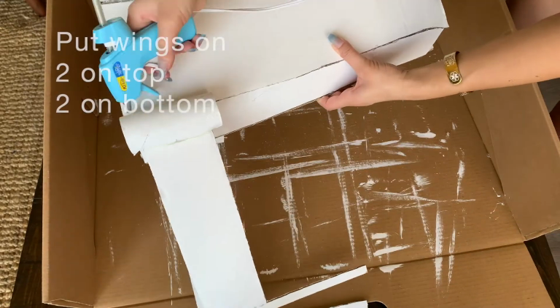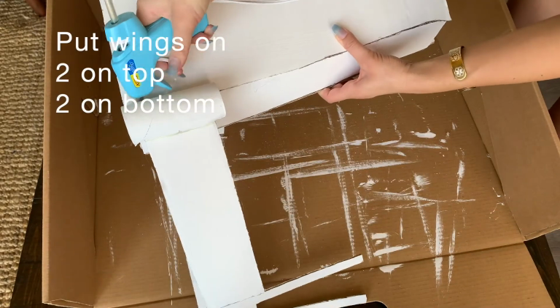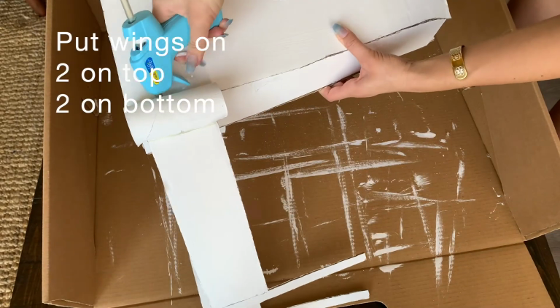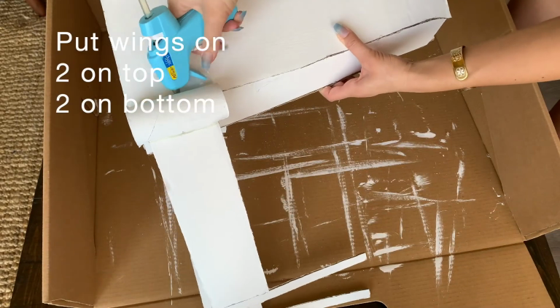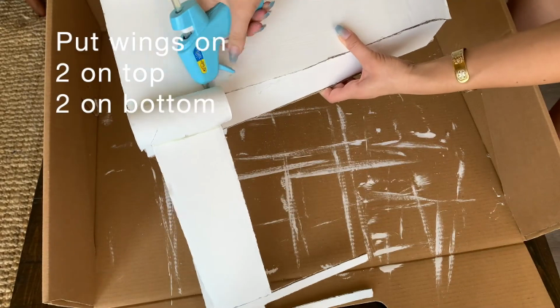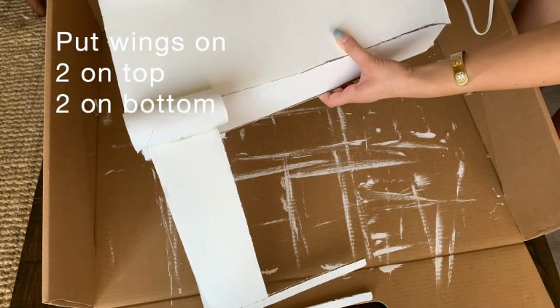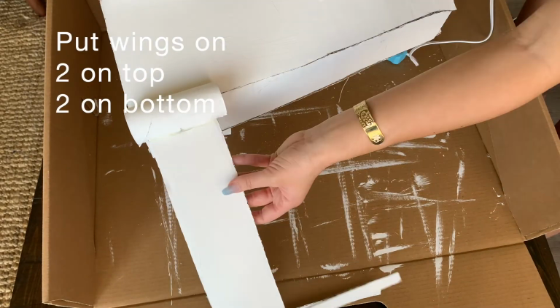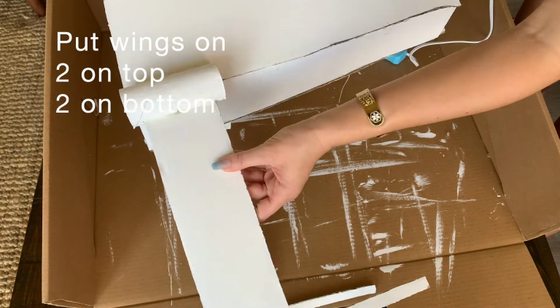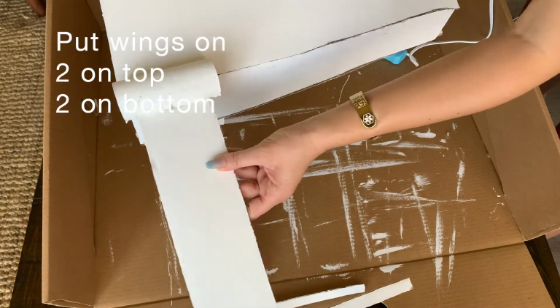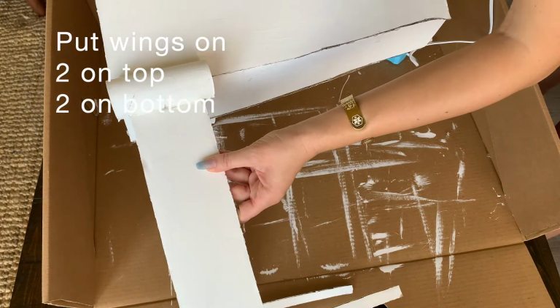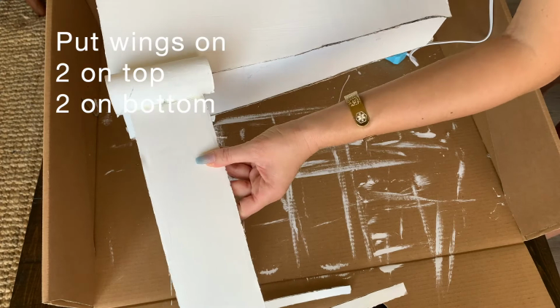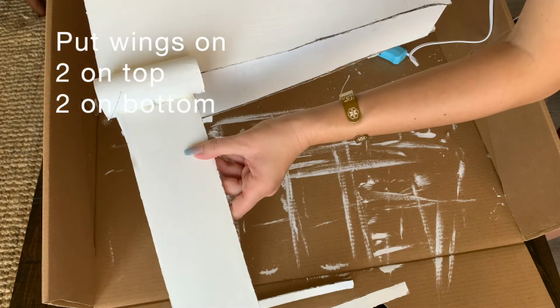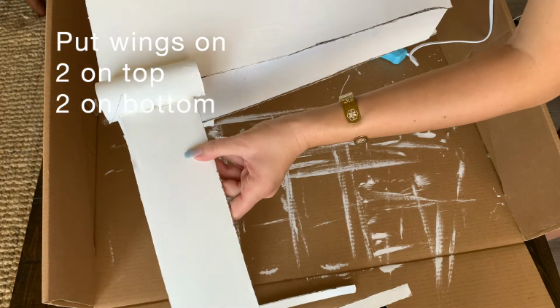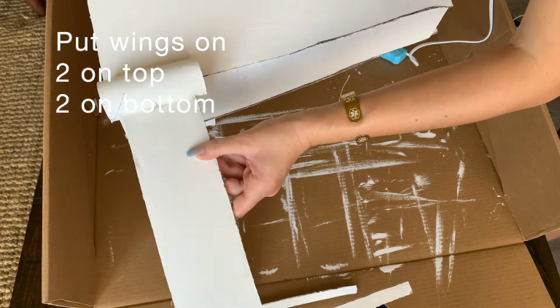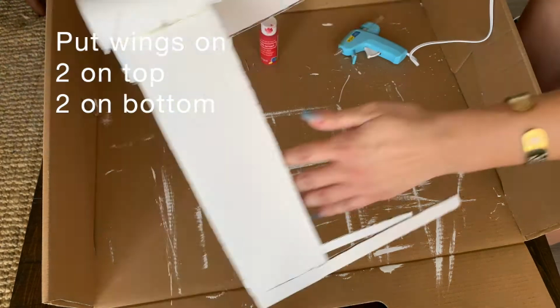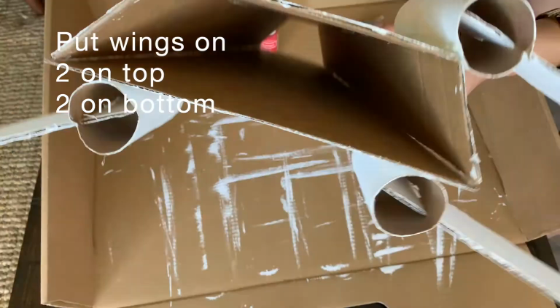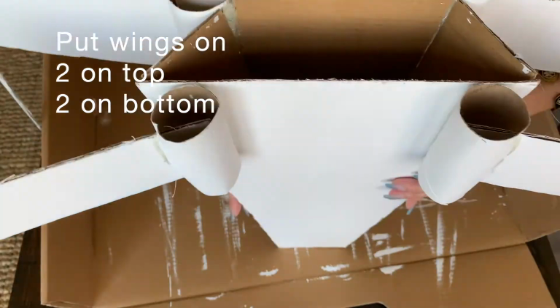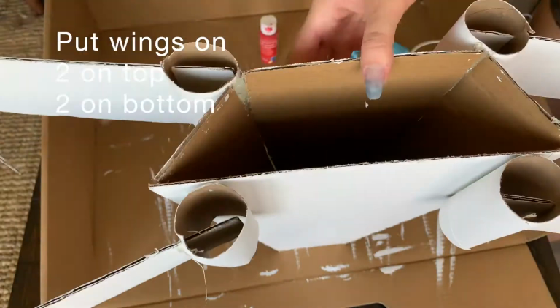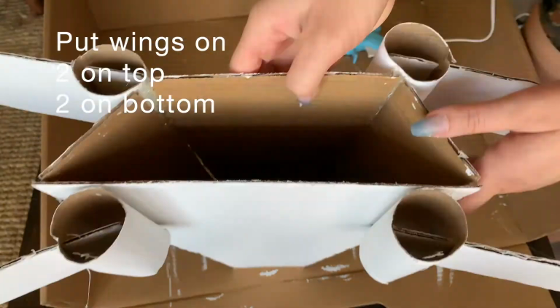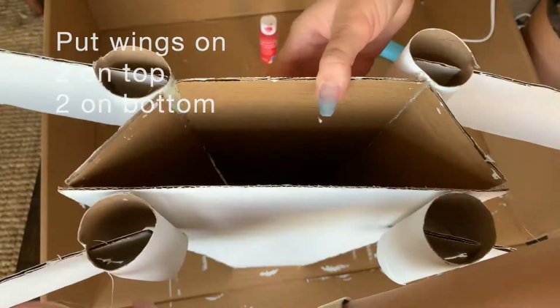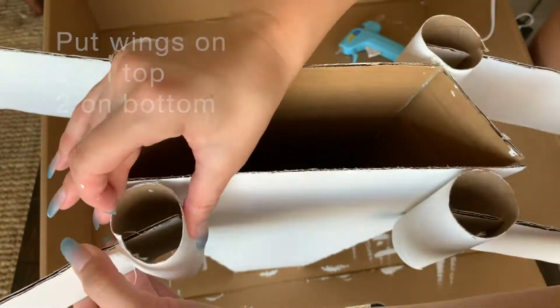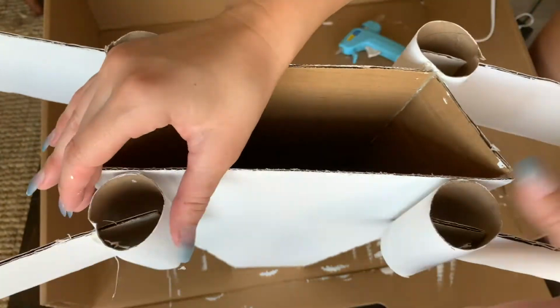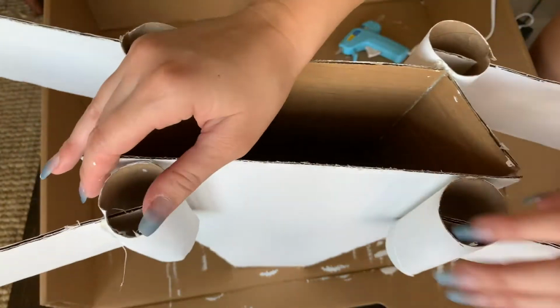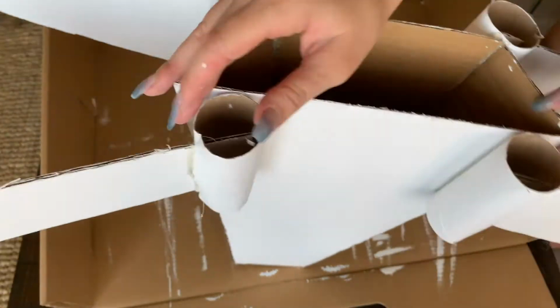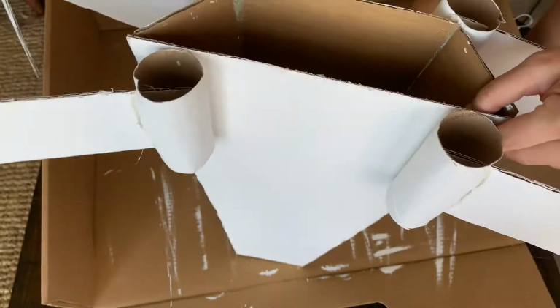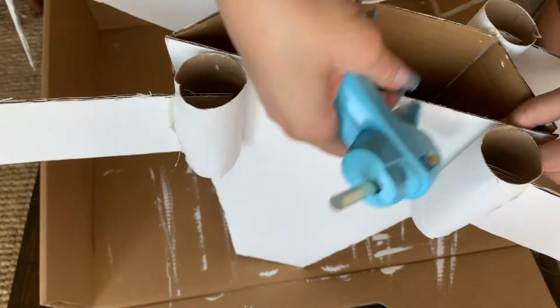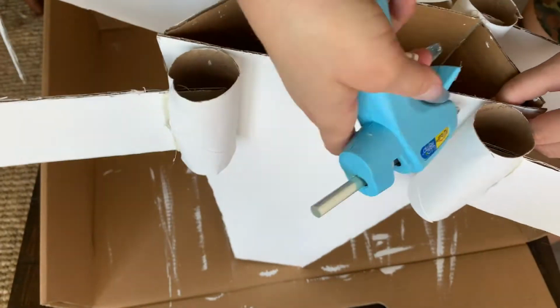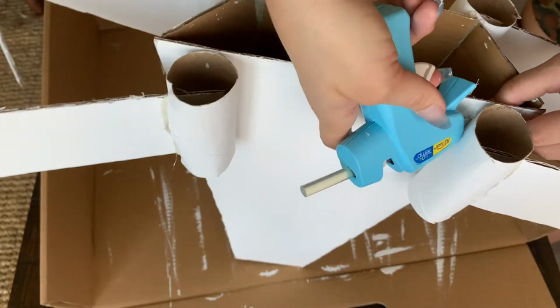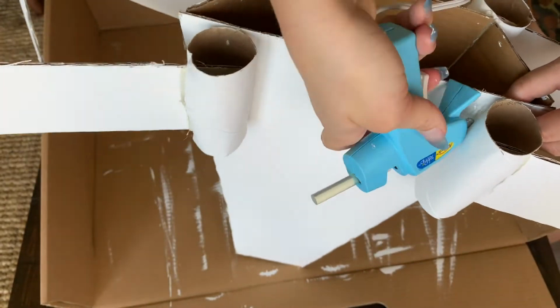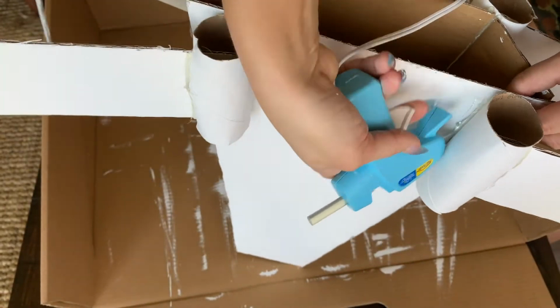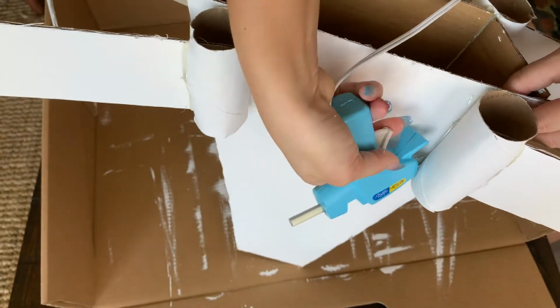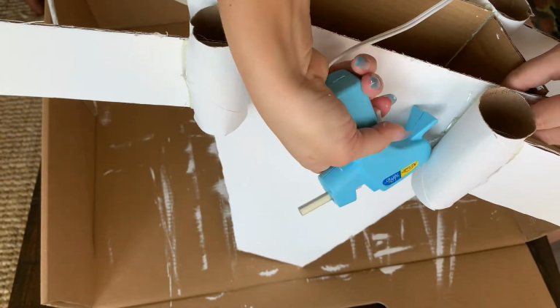I'm now going to put the wings on. You're just going to put two up top and then two on the bottom.